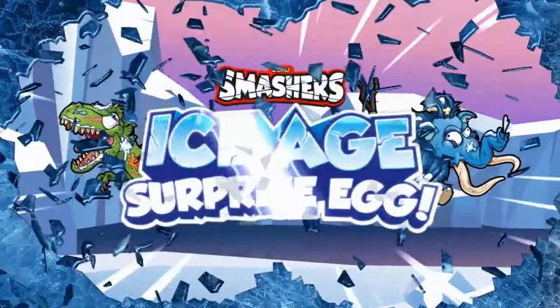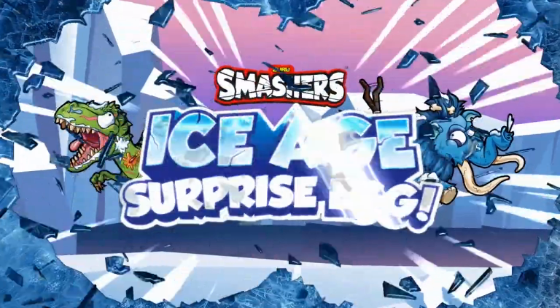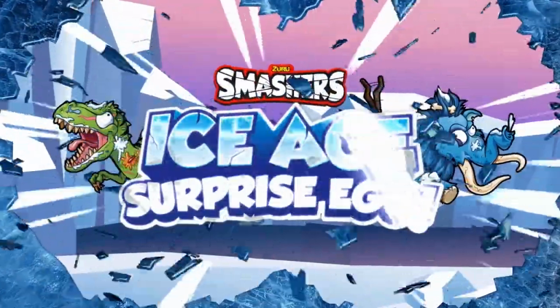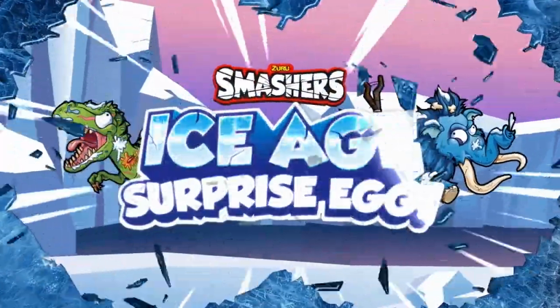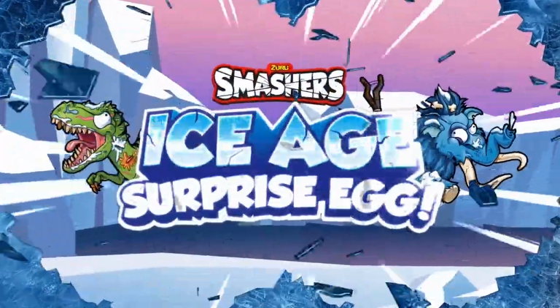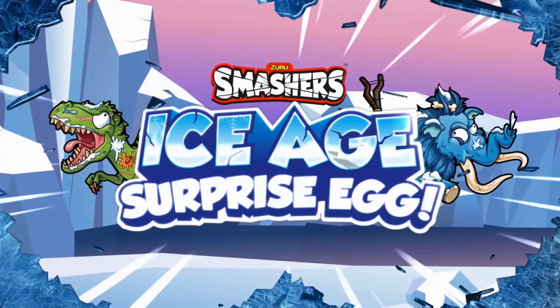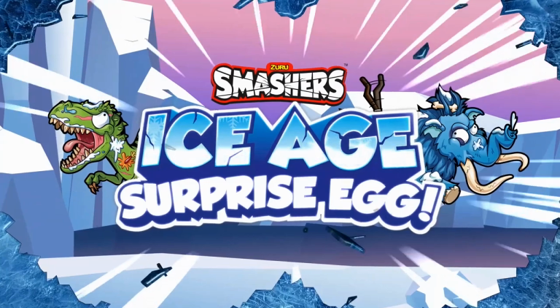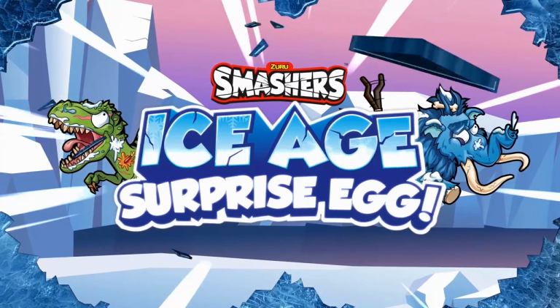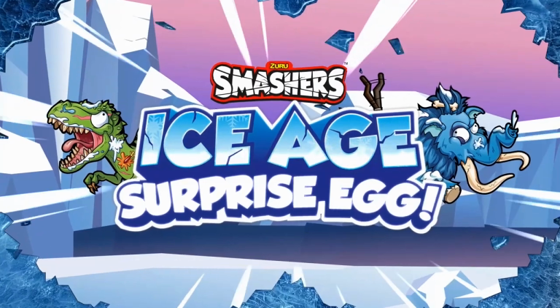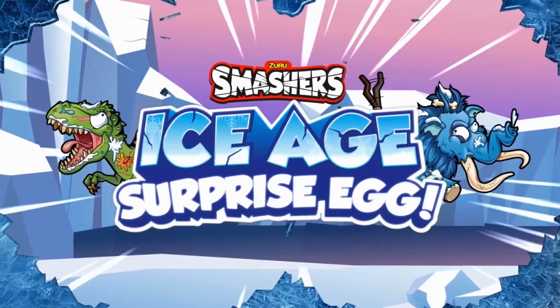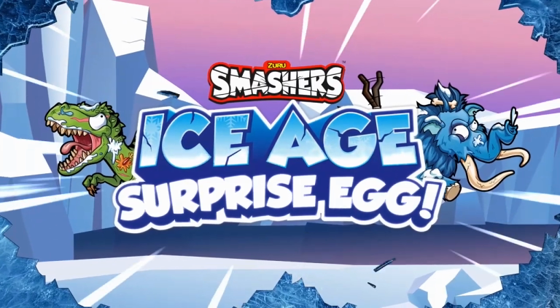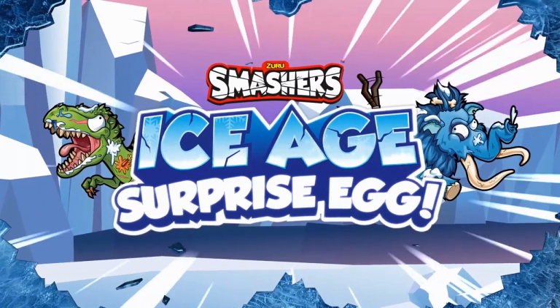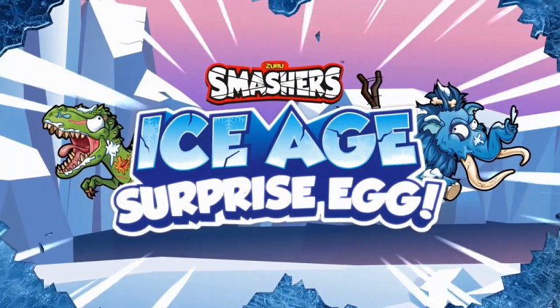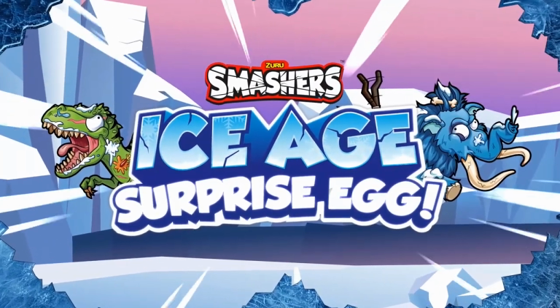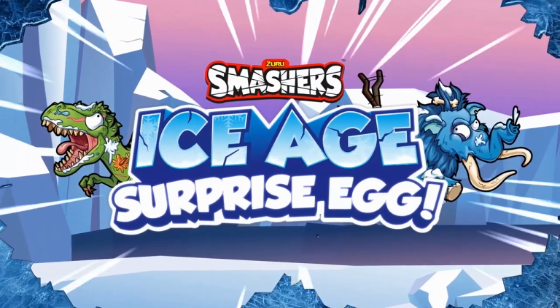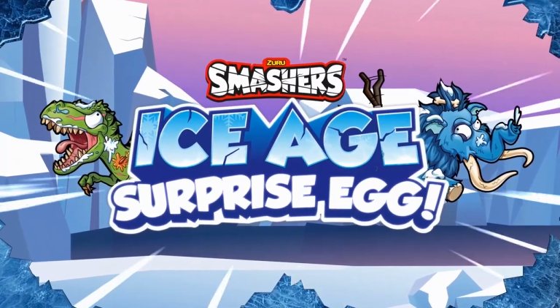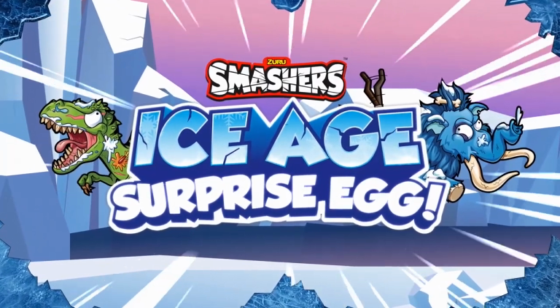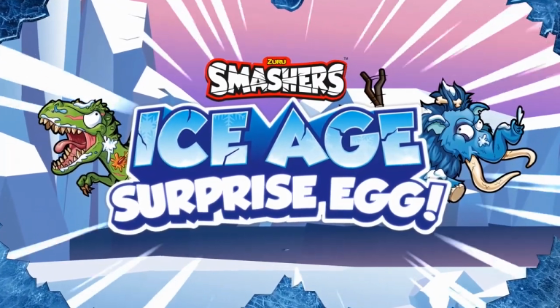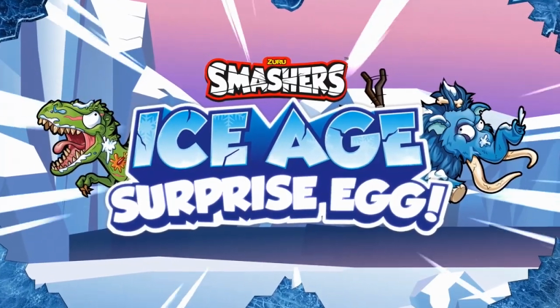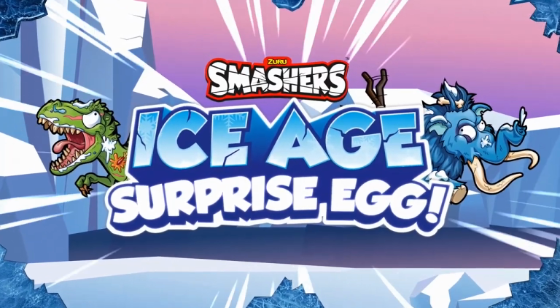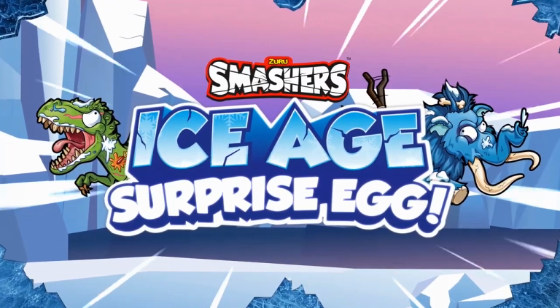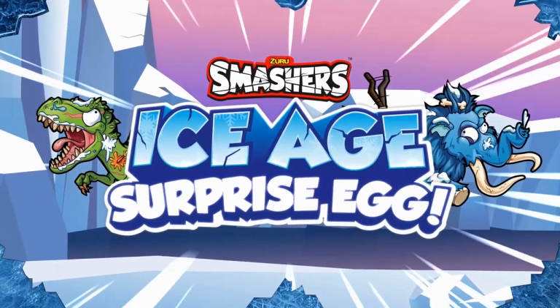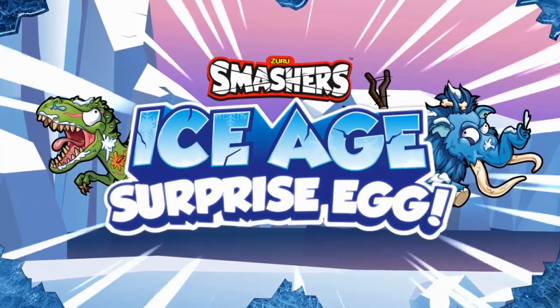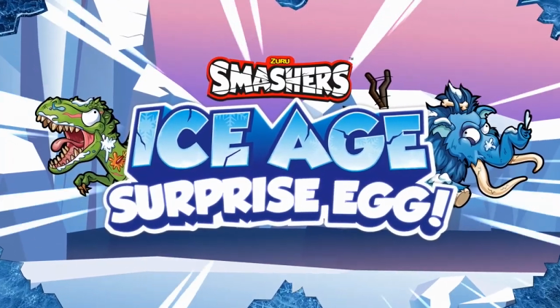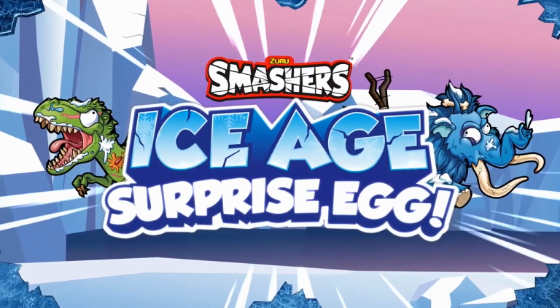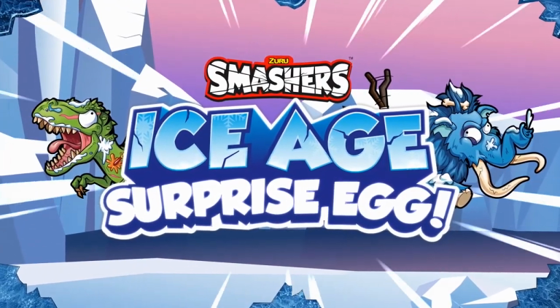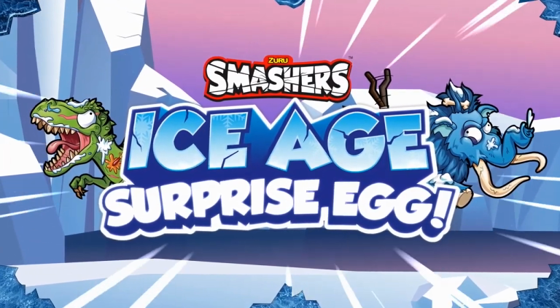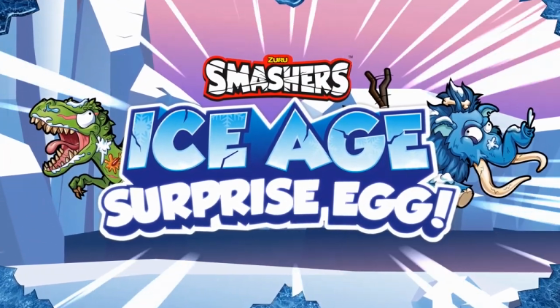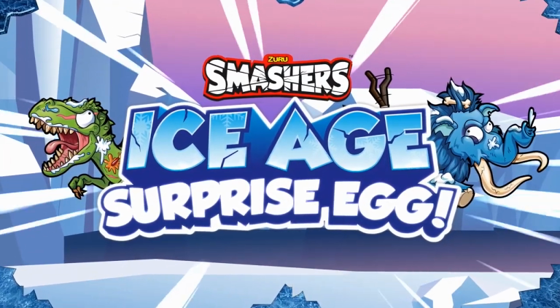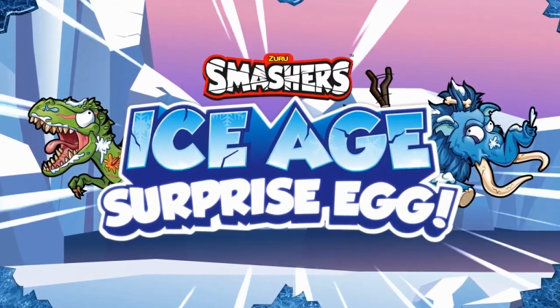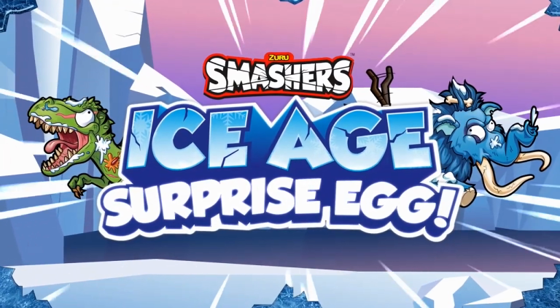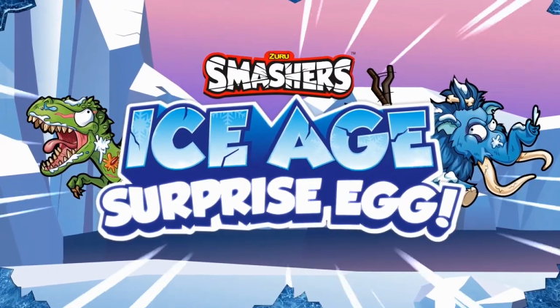With the new Series 3 Smashers Ice Age Surprise Egg.